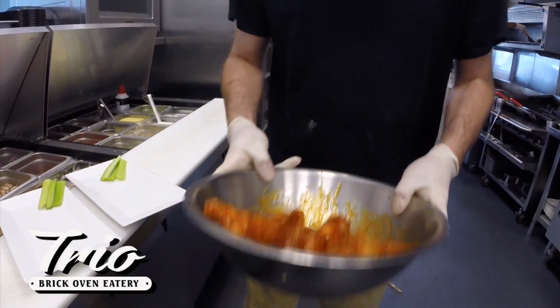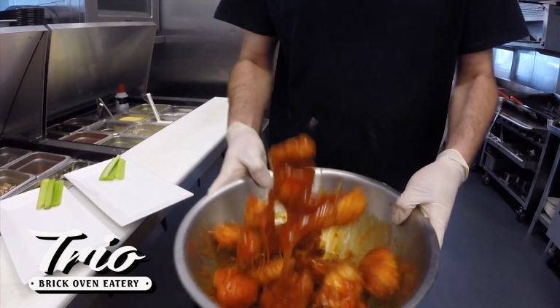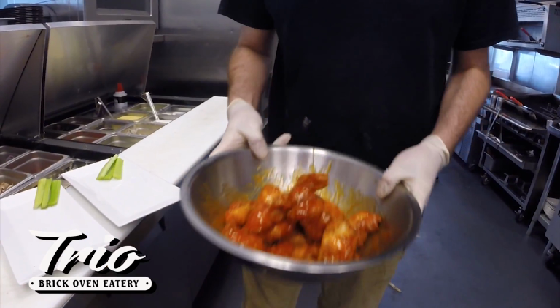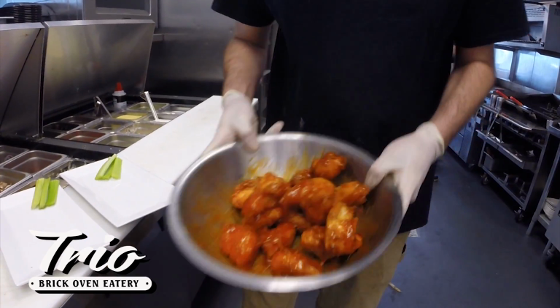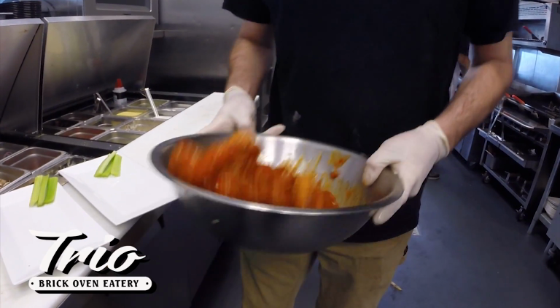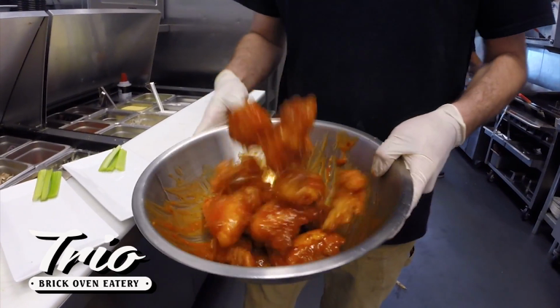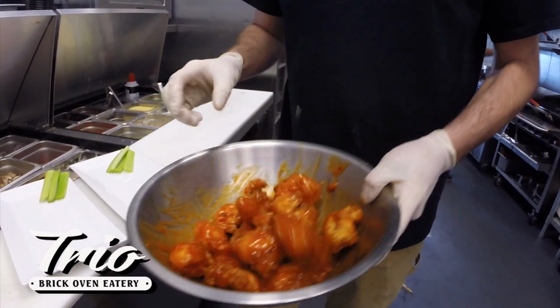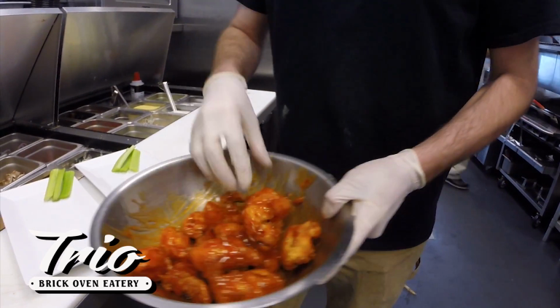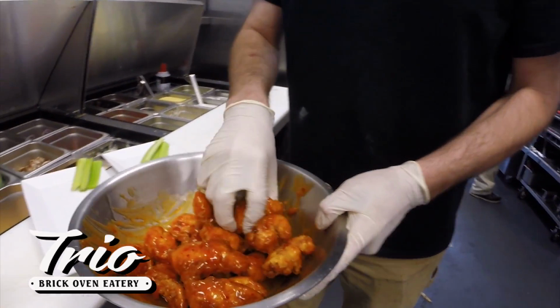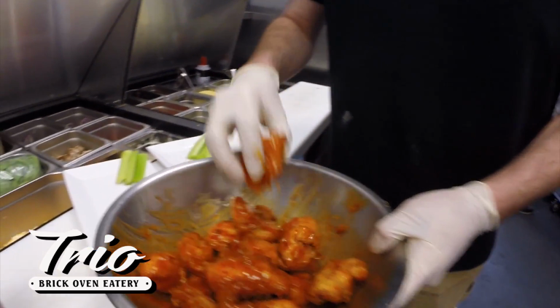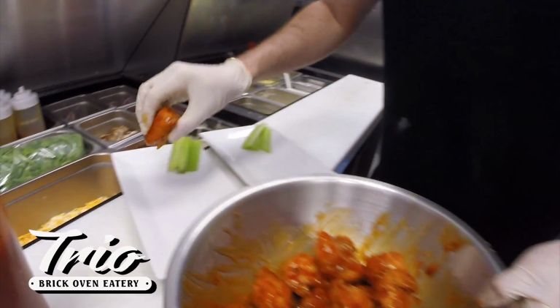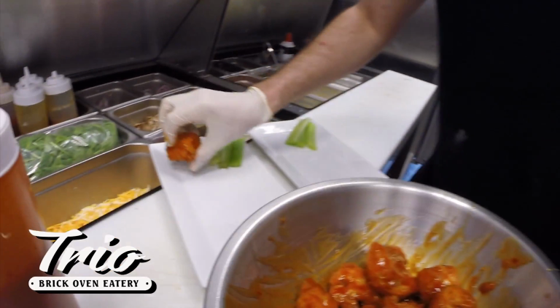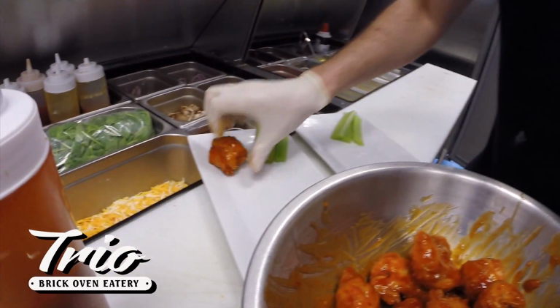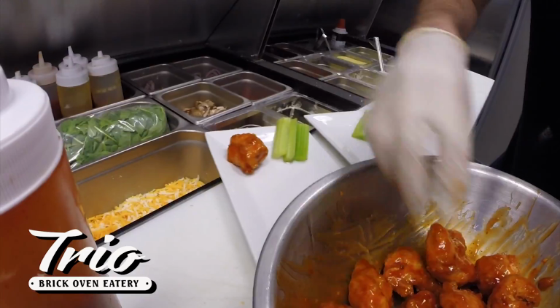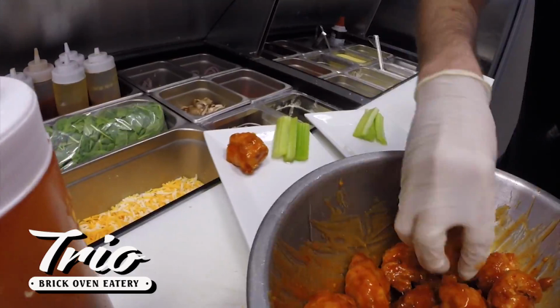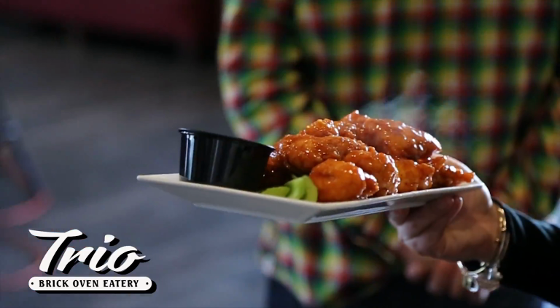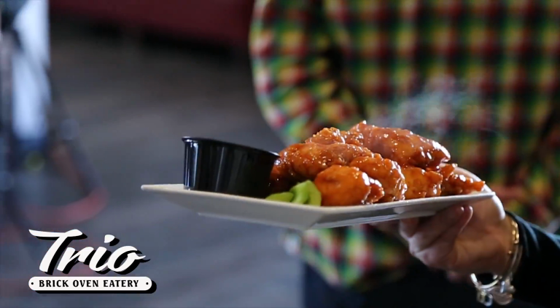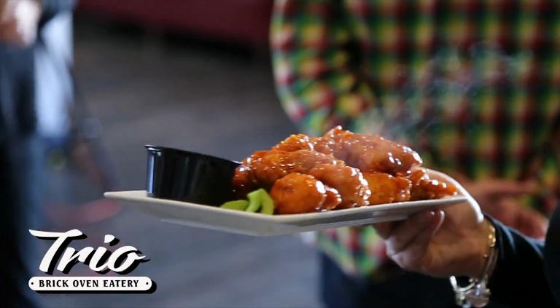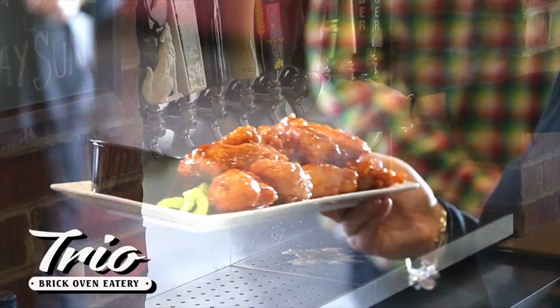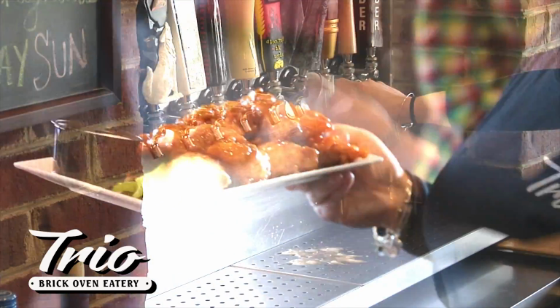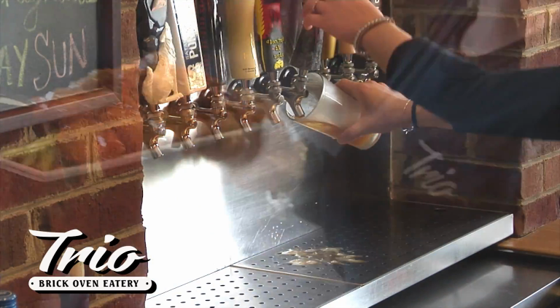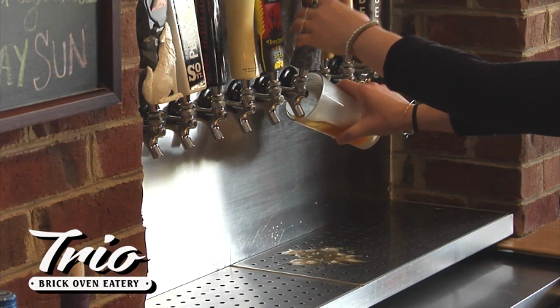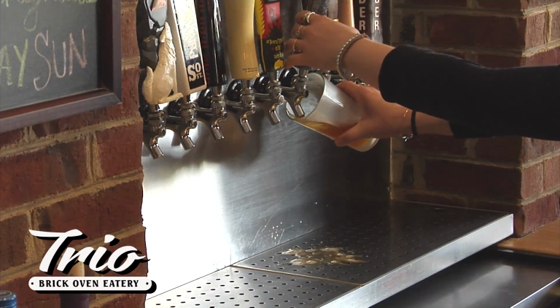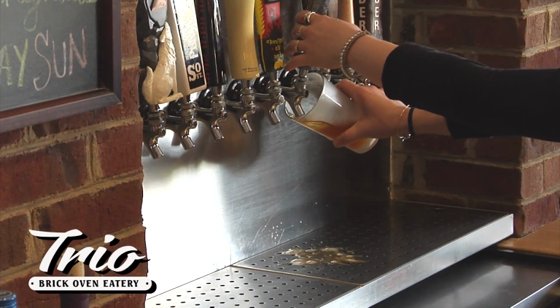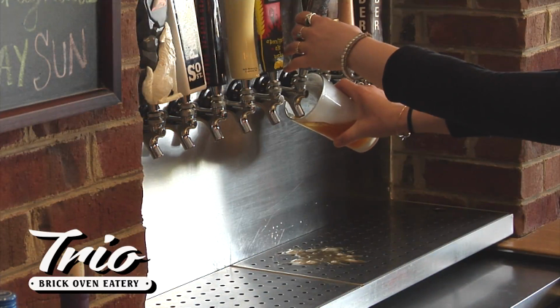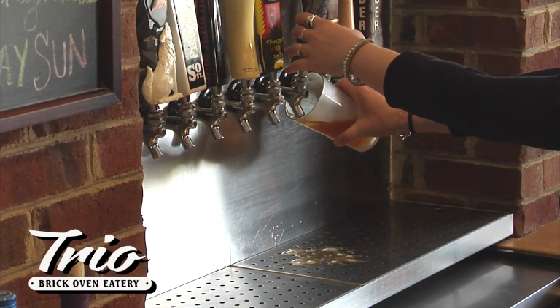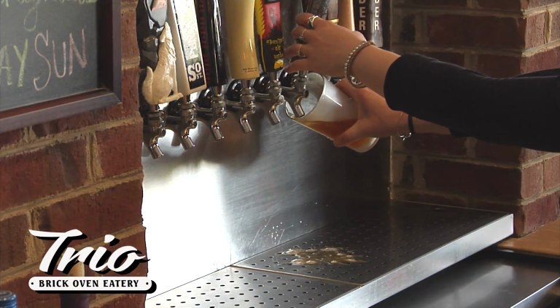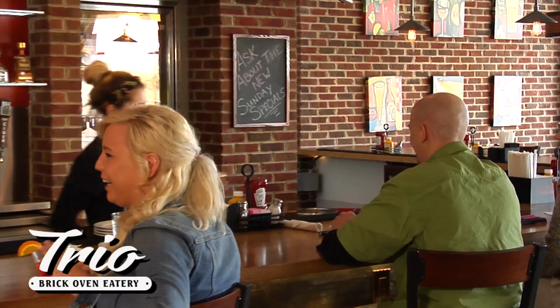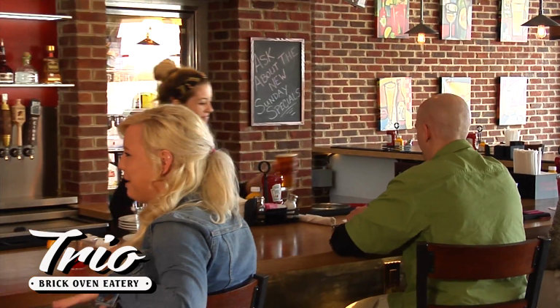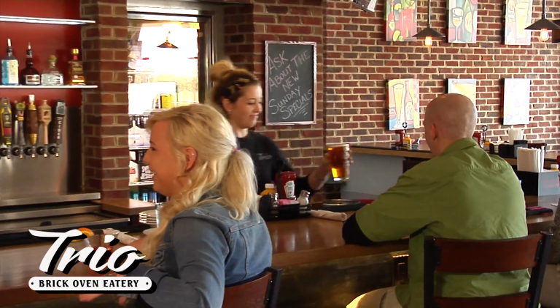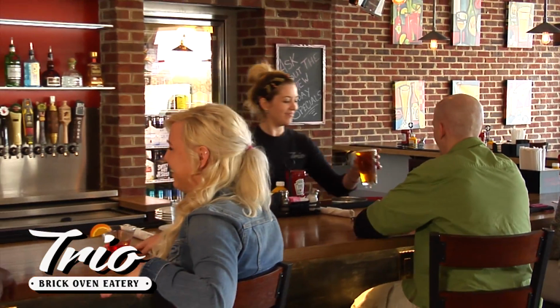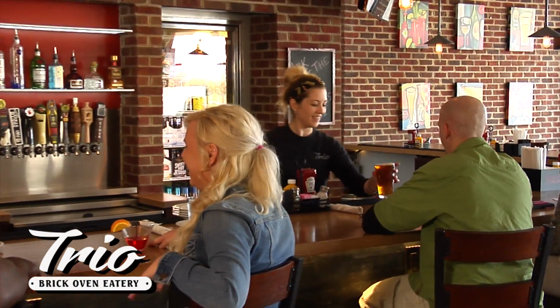Get the biggest wings around, boneless and as sweet or as hot as you want them, and choose from 20 local brews on tap.